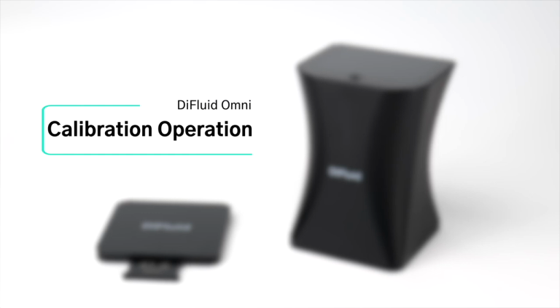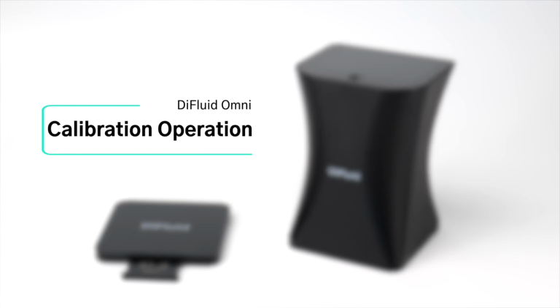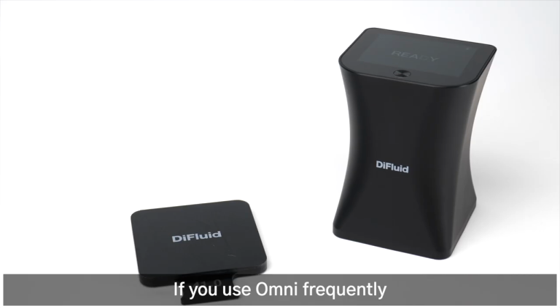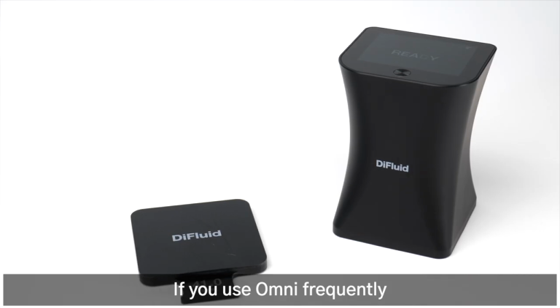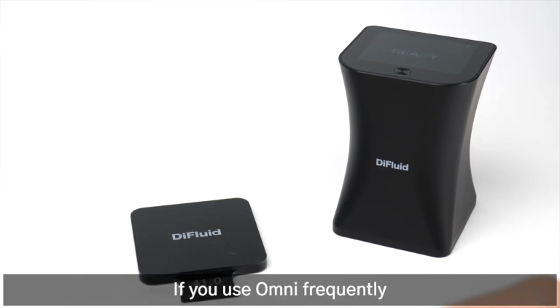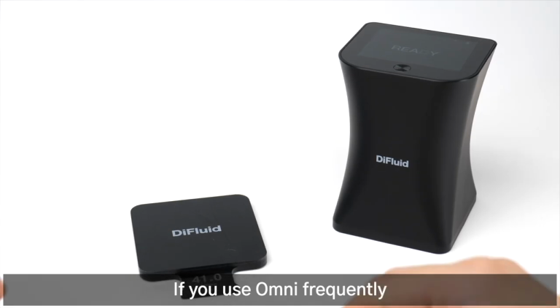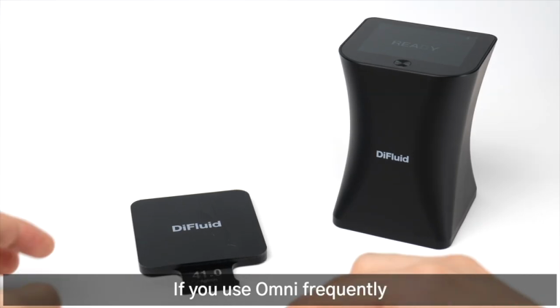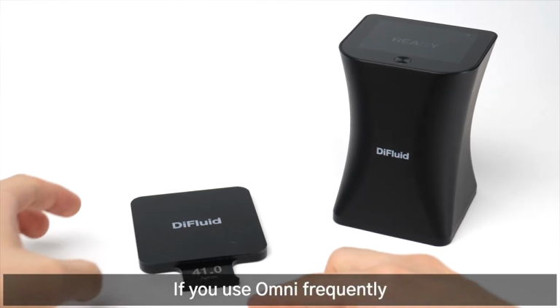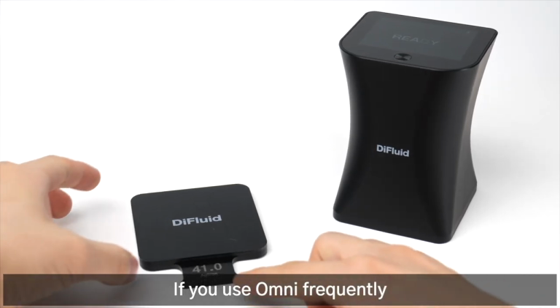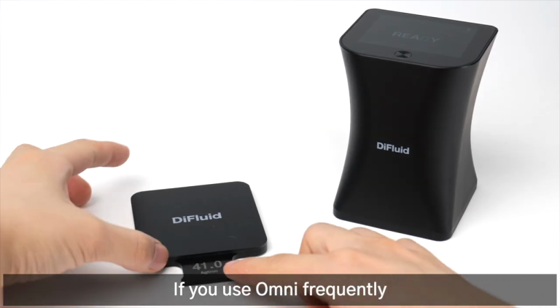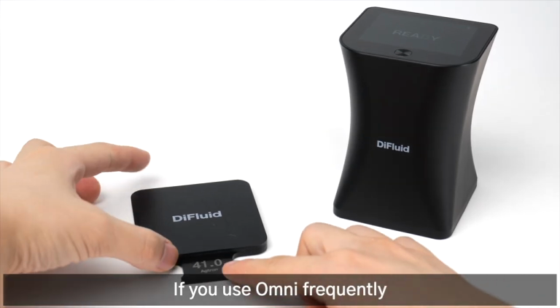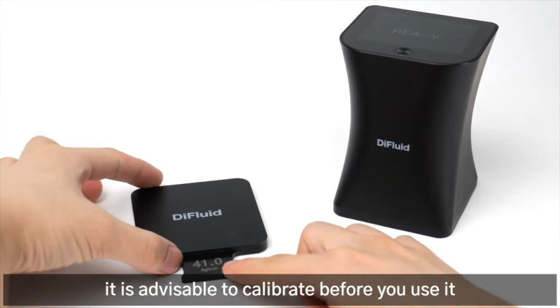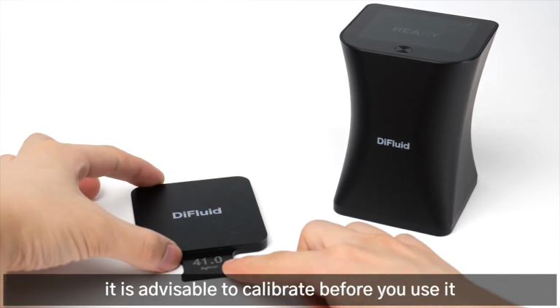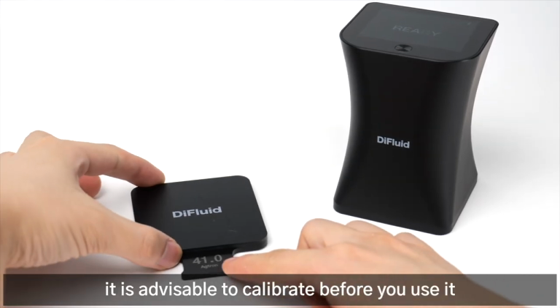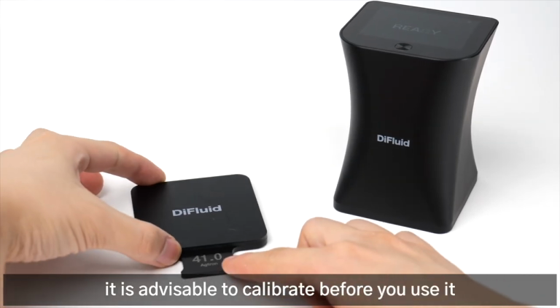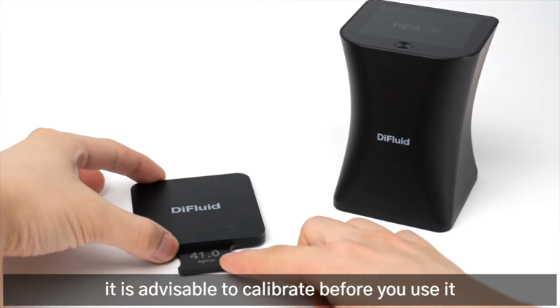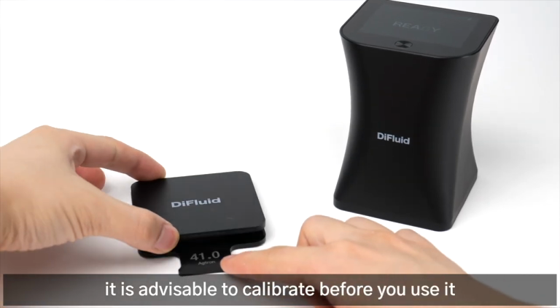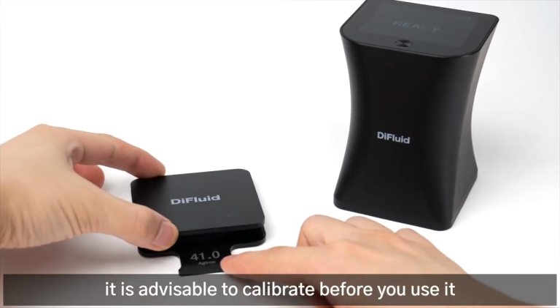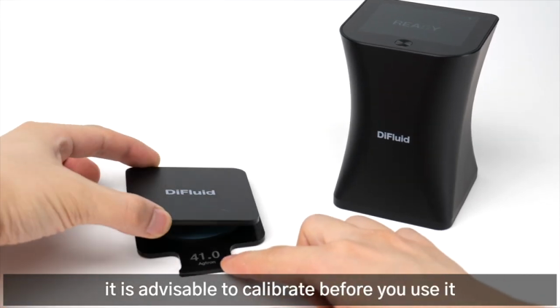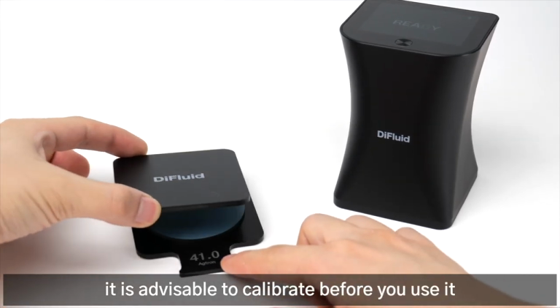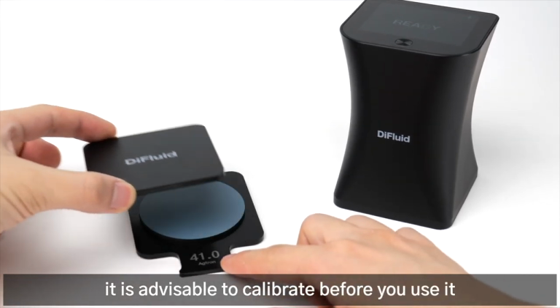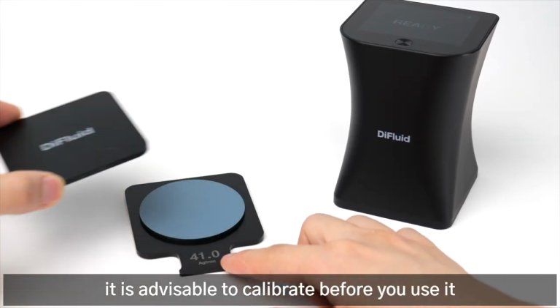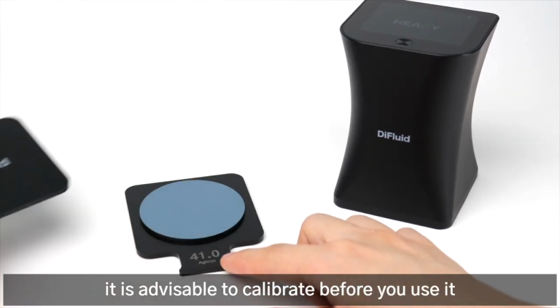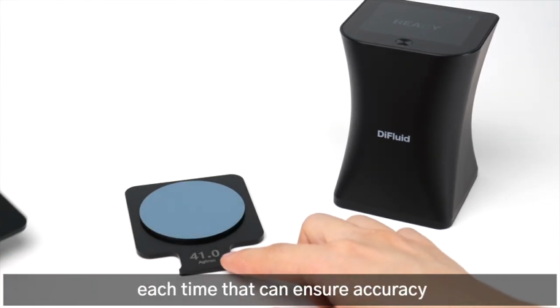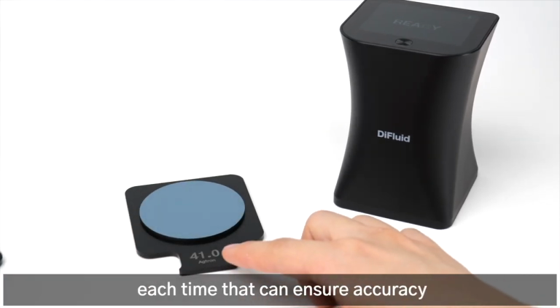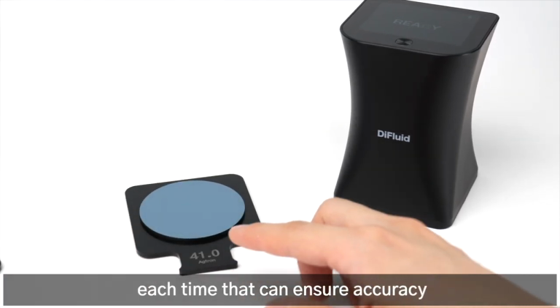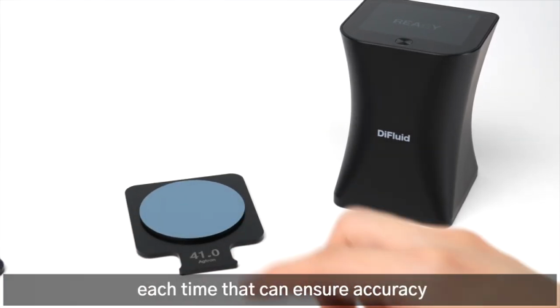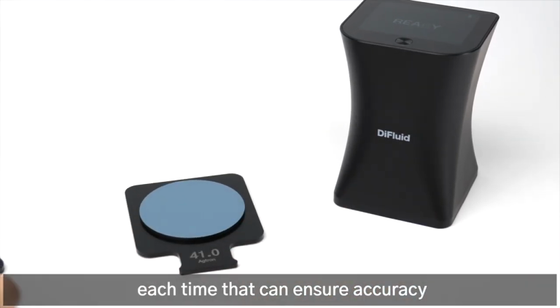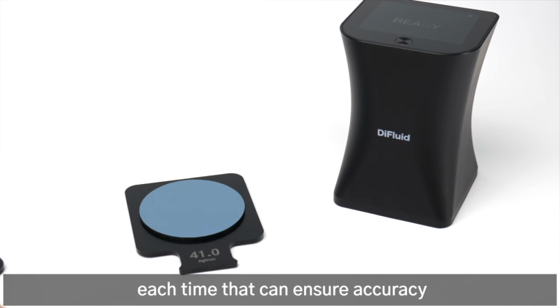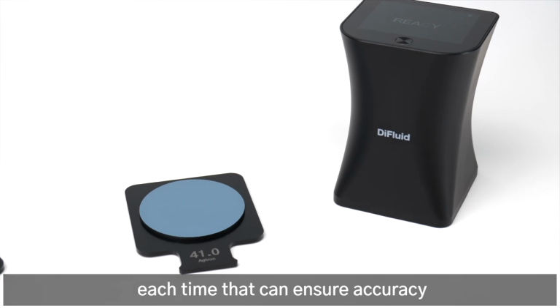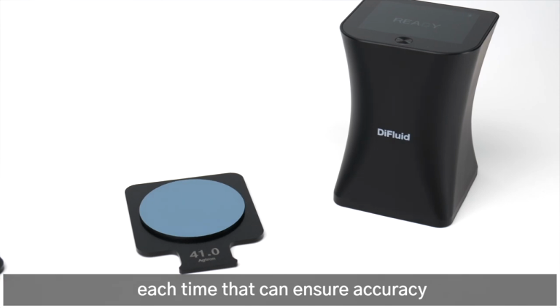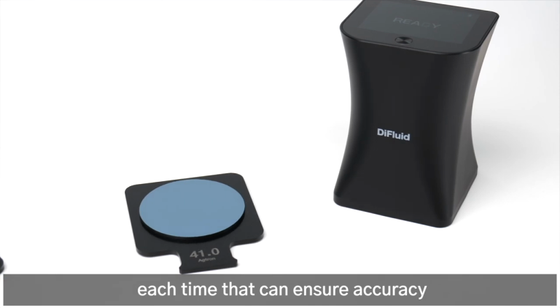If you use Omni frequently, it is advisable to calibrate before you use it each time — that can ensure accuracy.